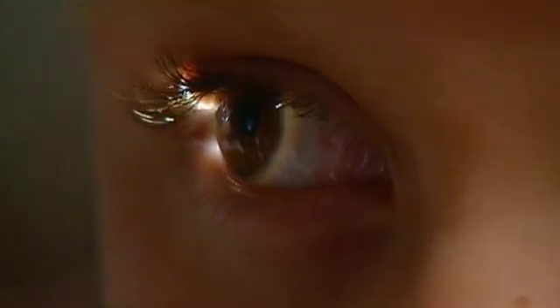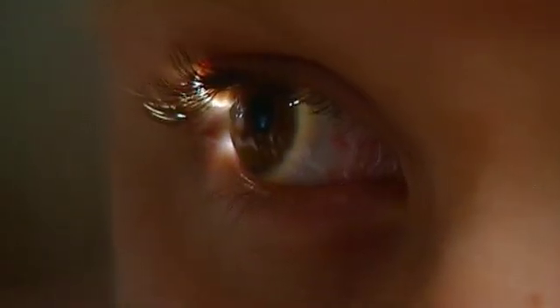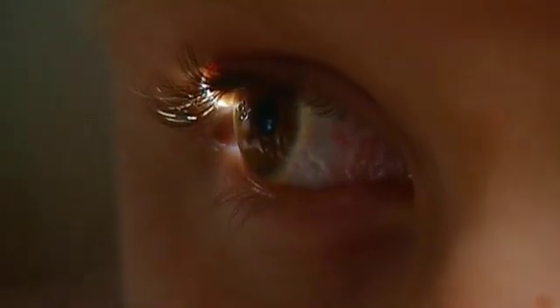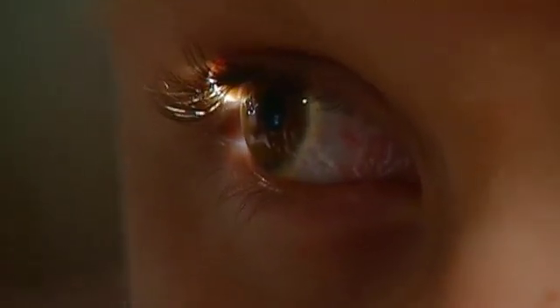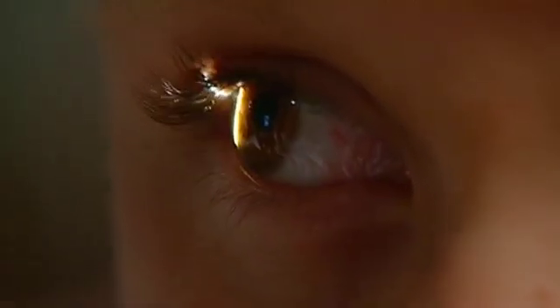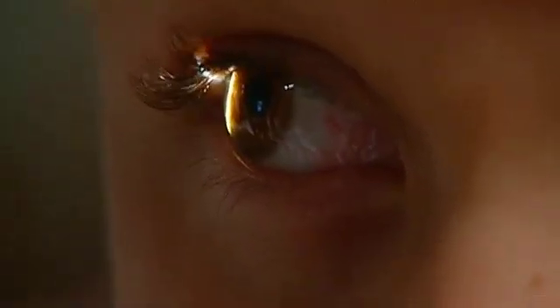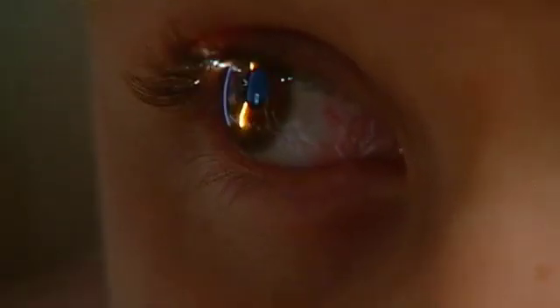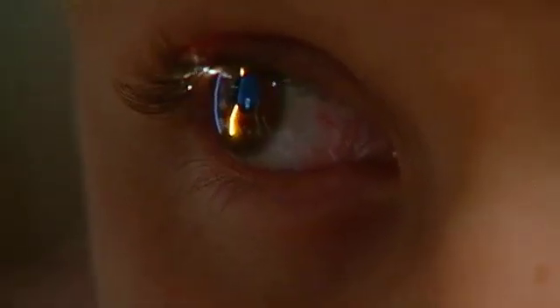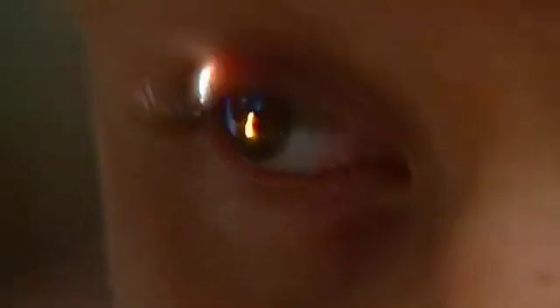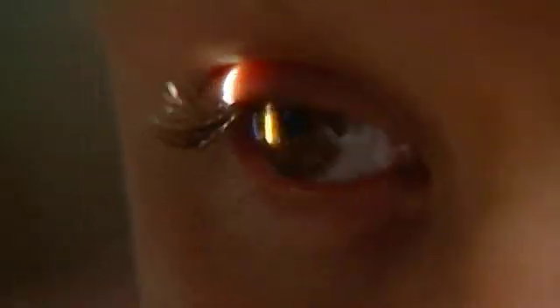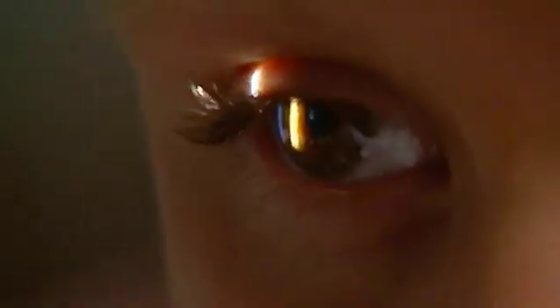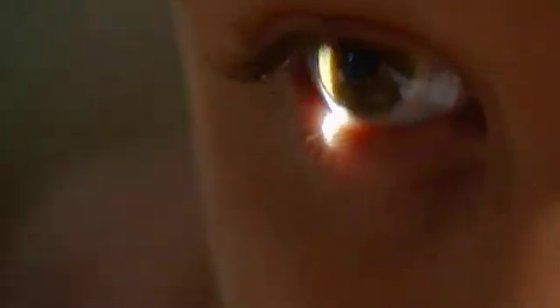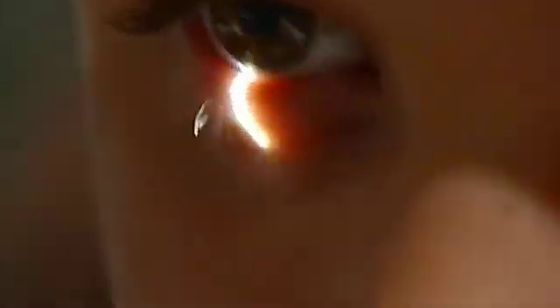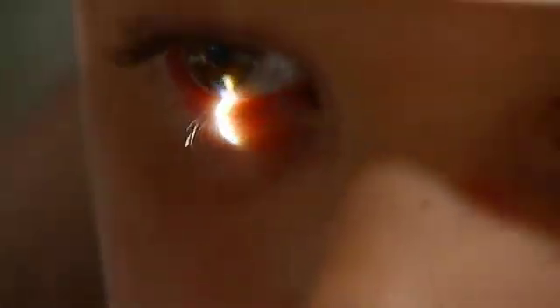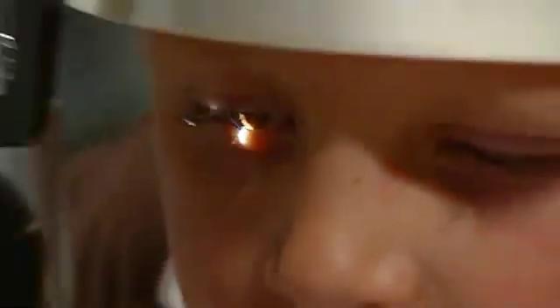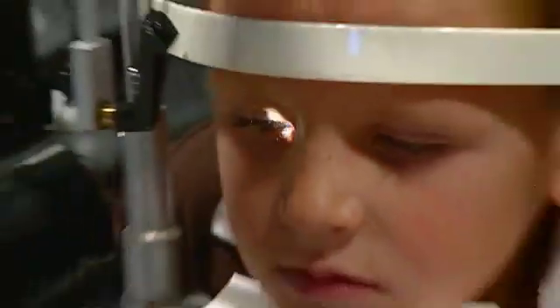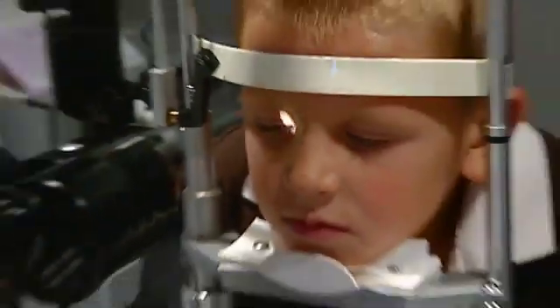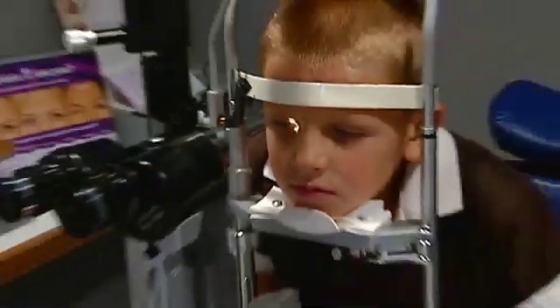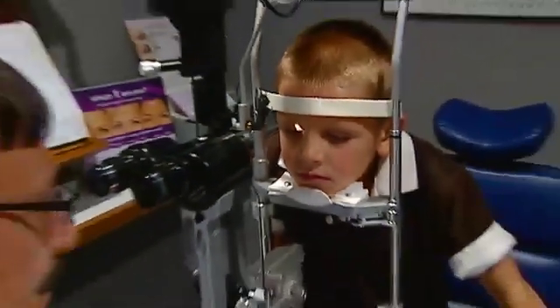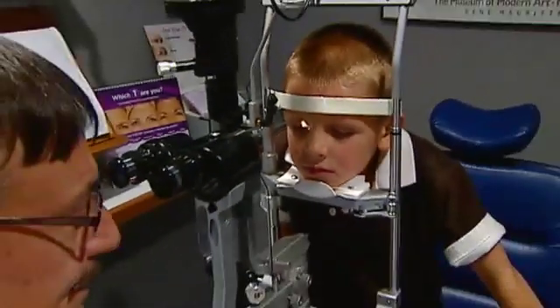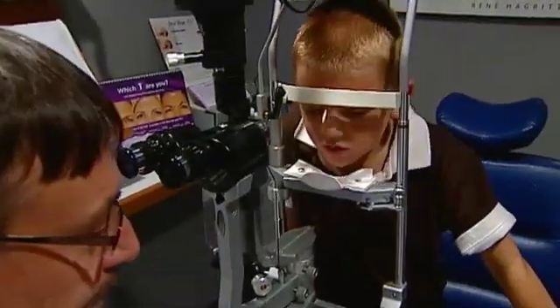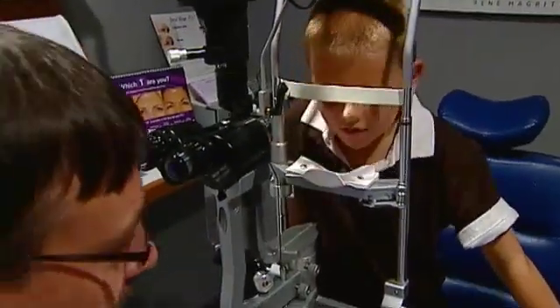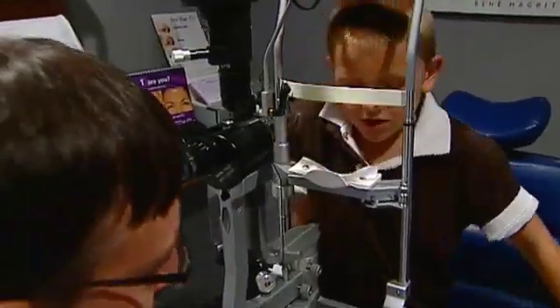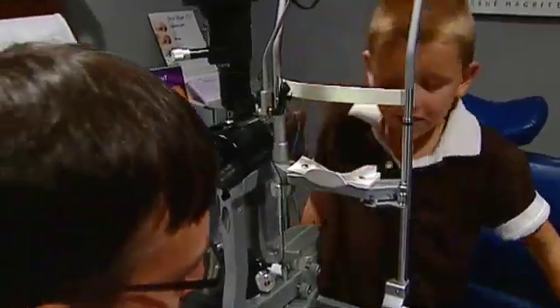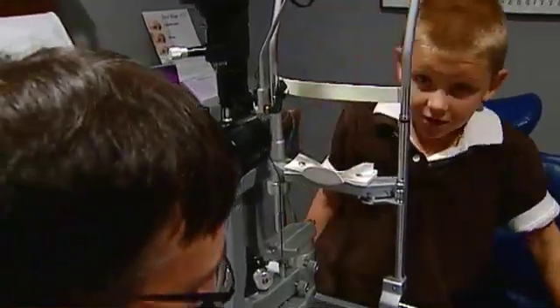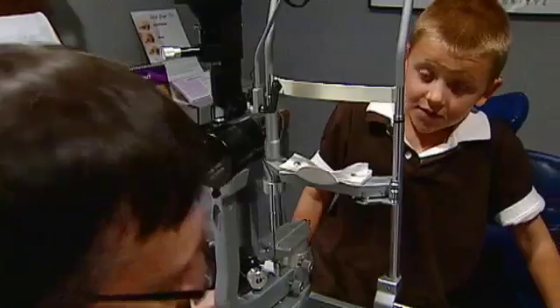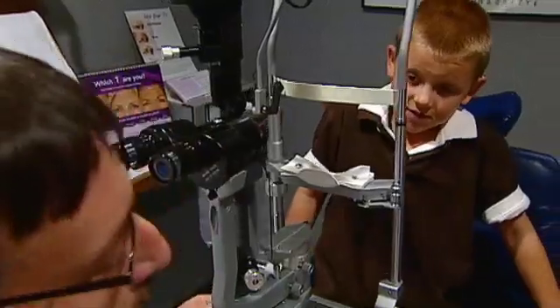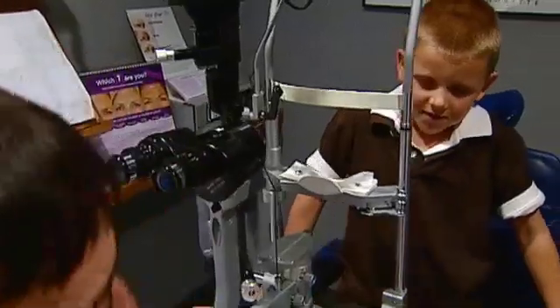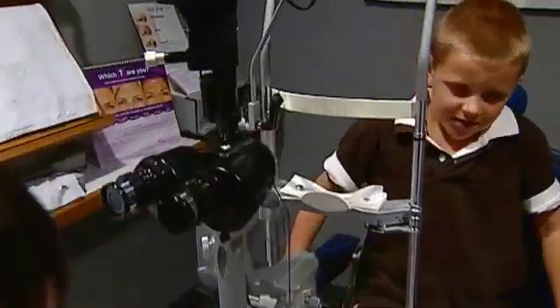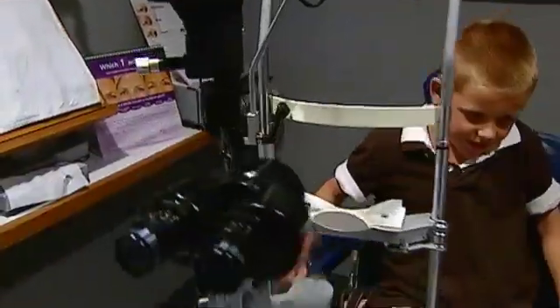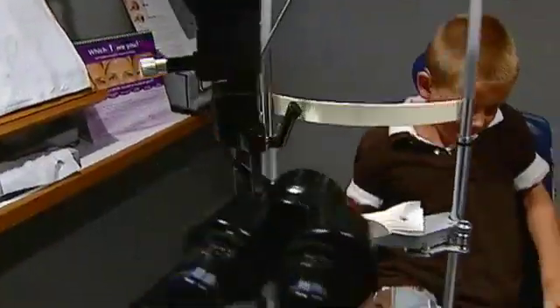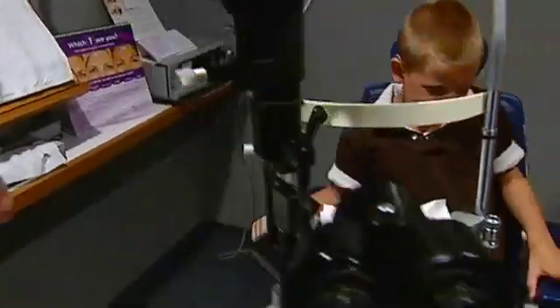Following surgery, nystagmus patients see improvements in head posture and visual function.